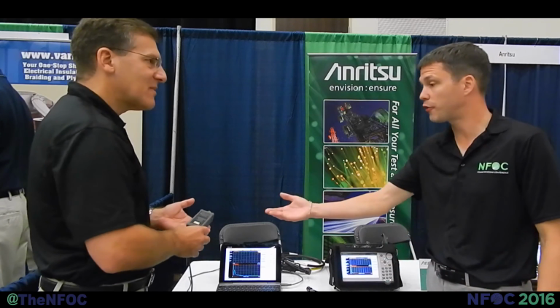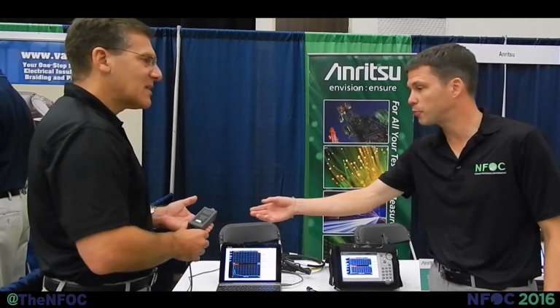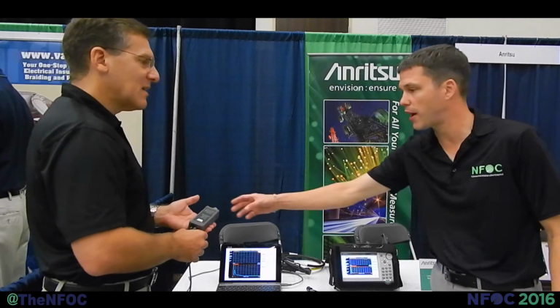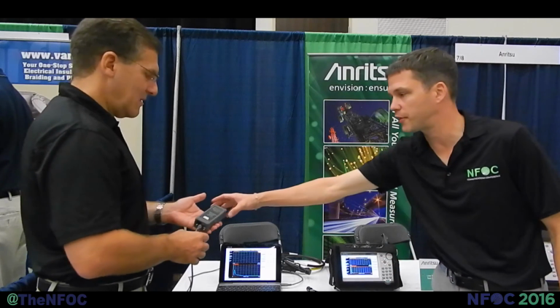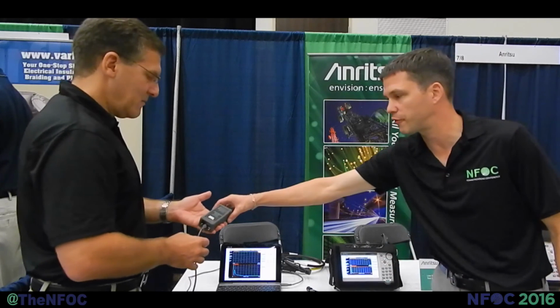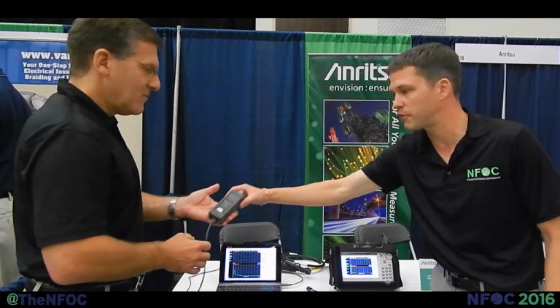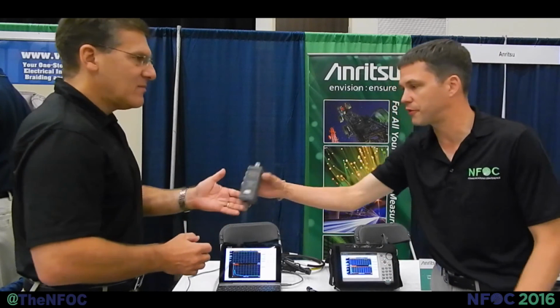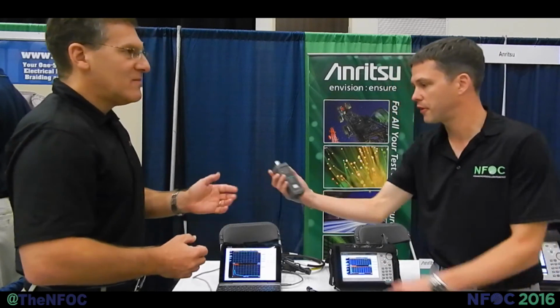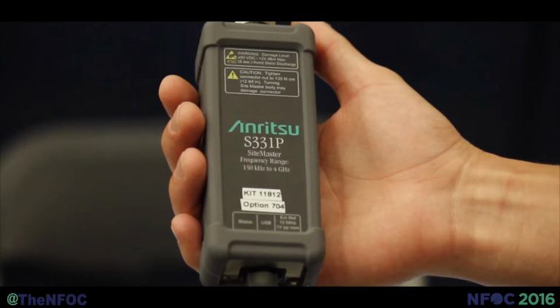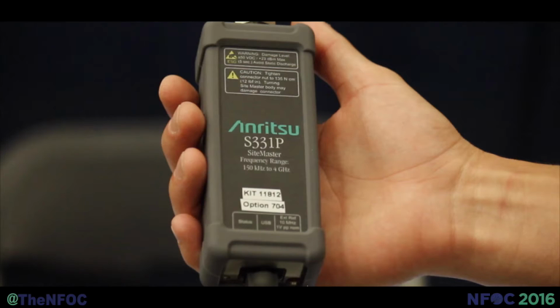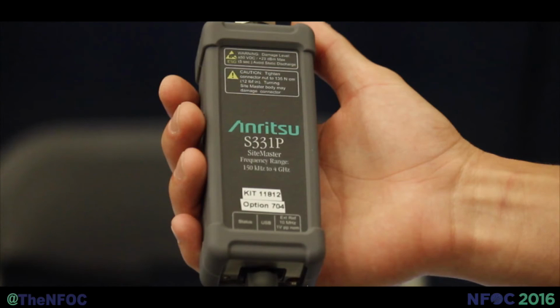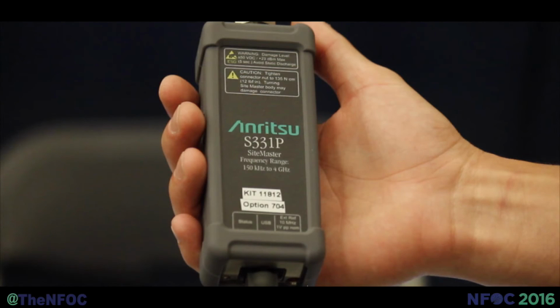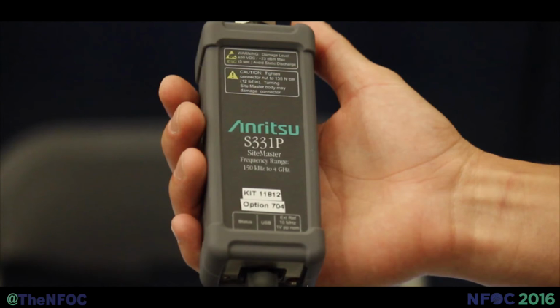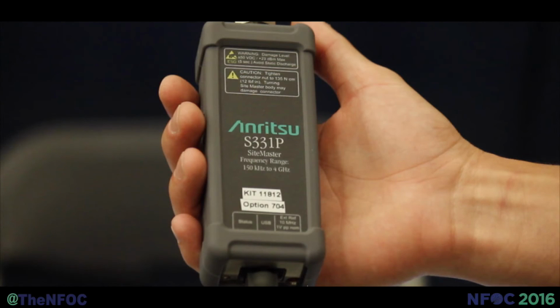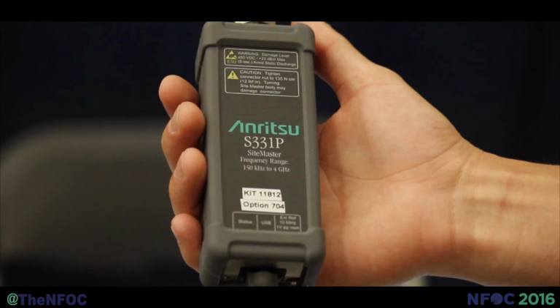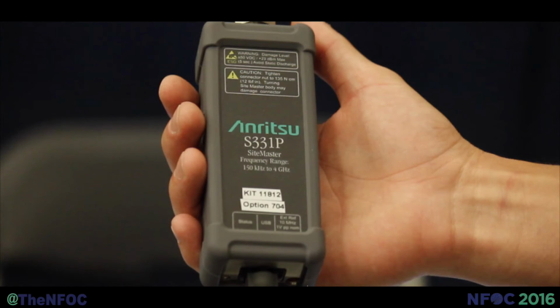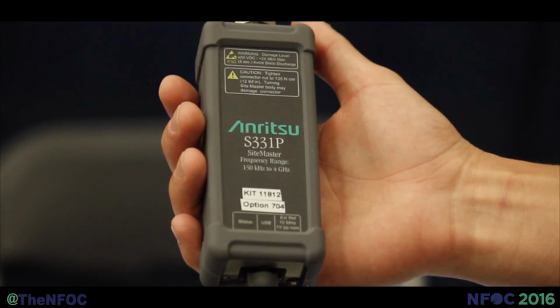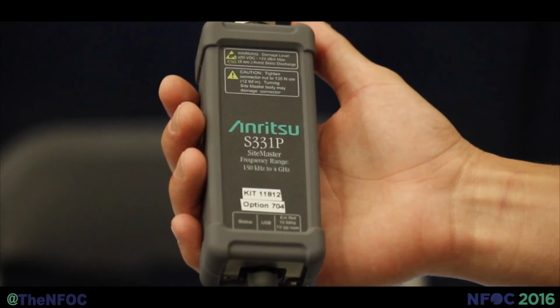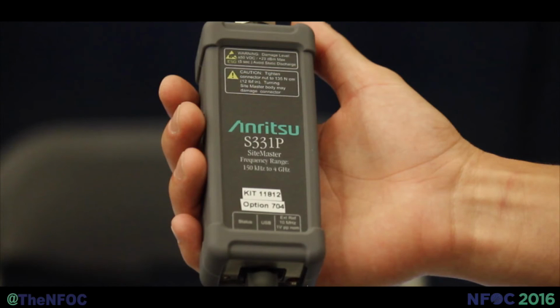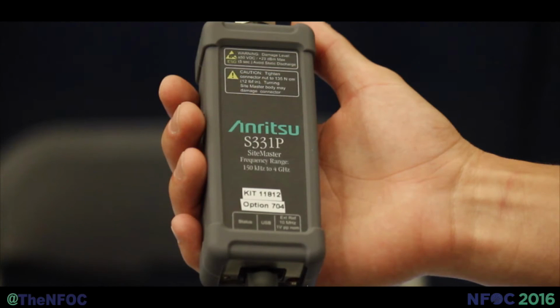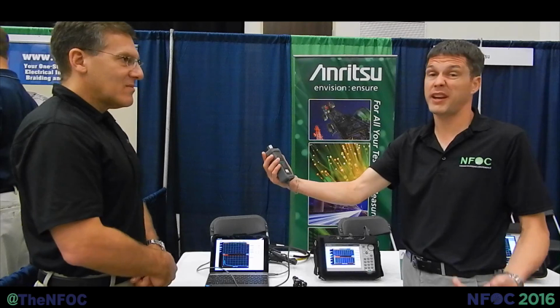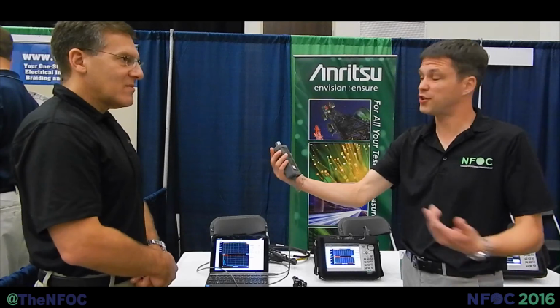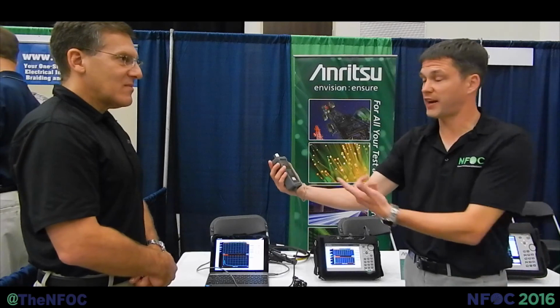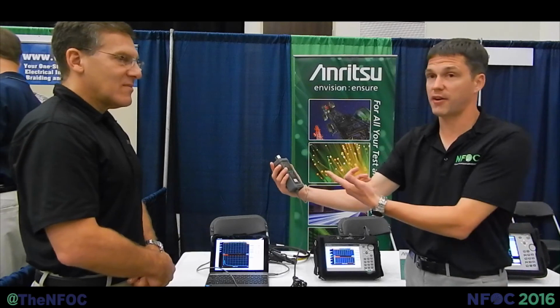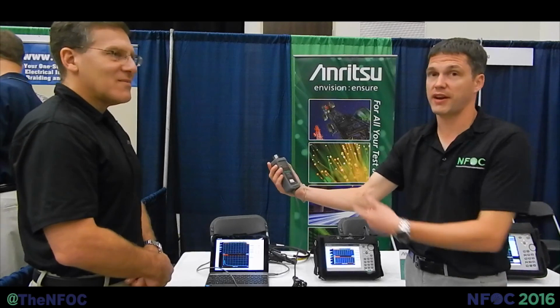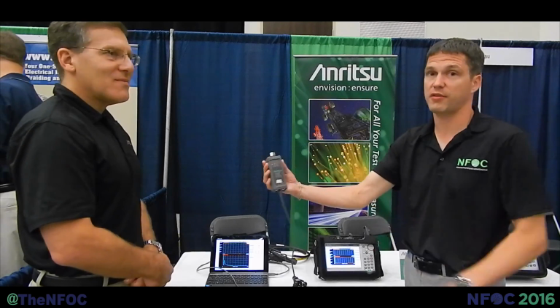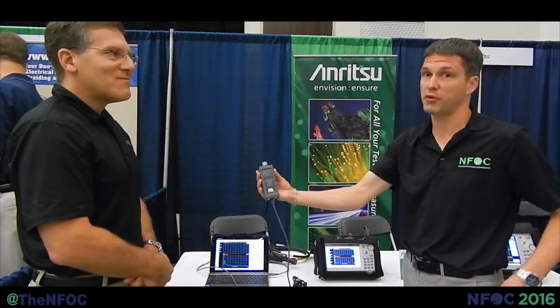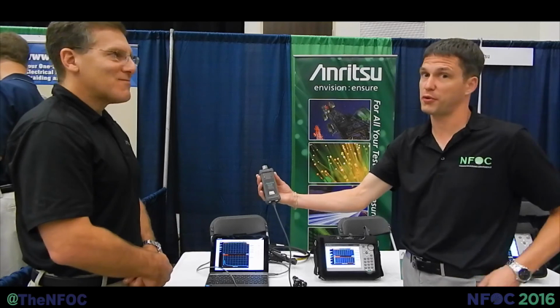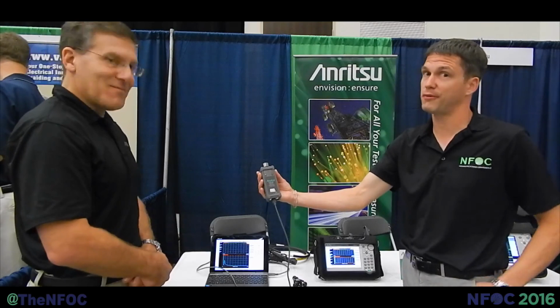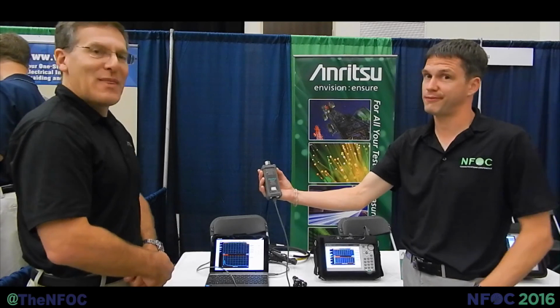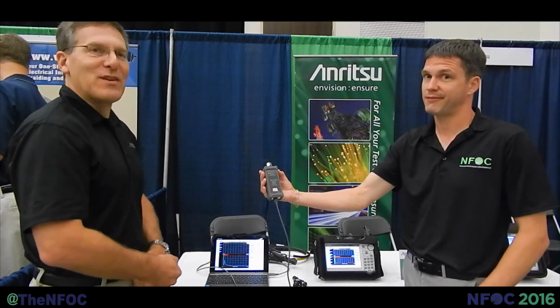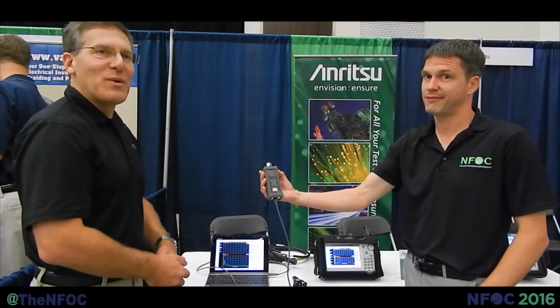Another new product here from Enritzu — the Sightmaster 331P. Check it out. Thanks, everyone.